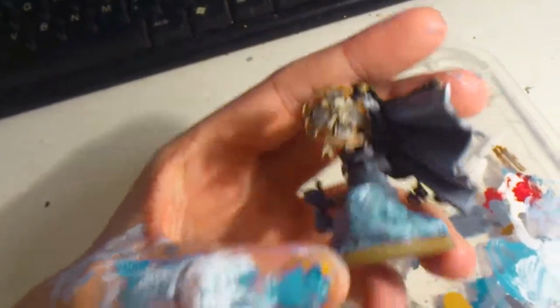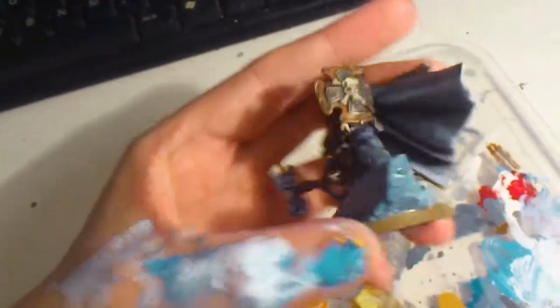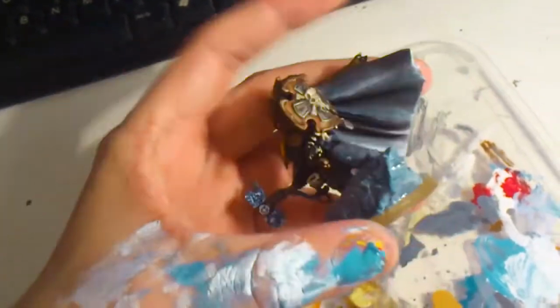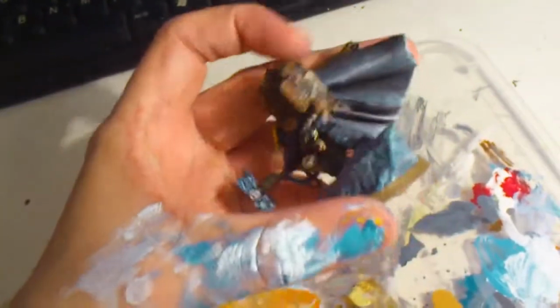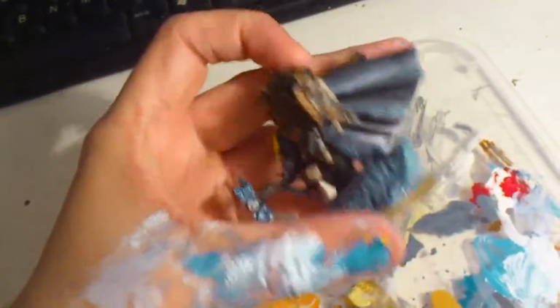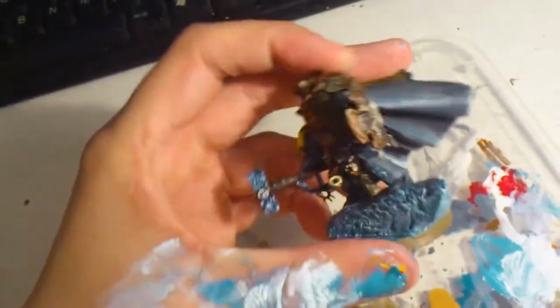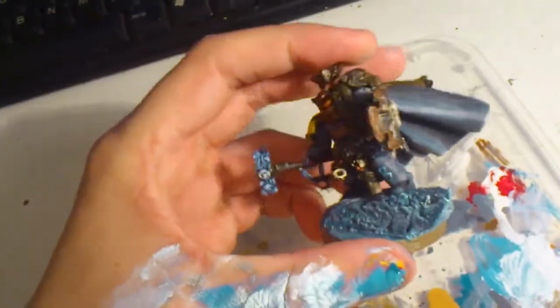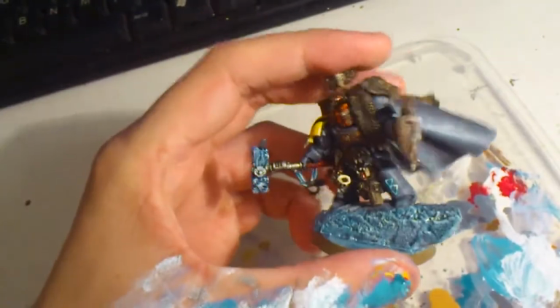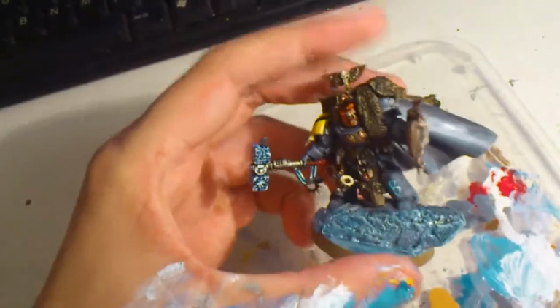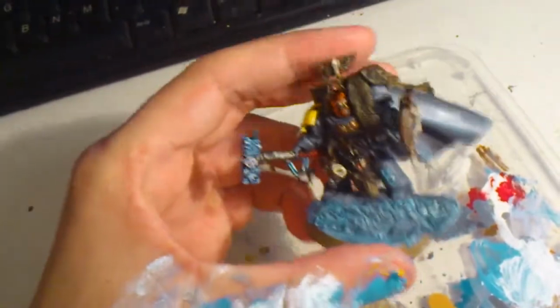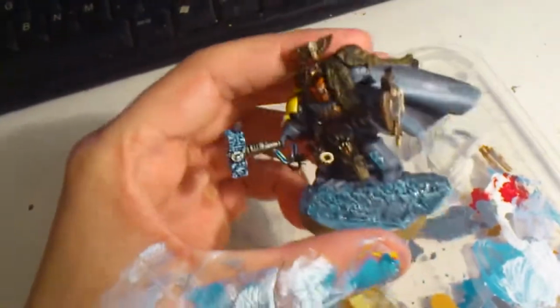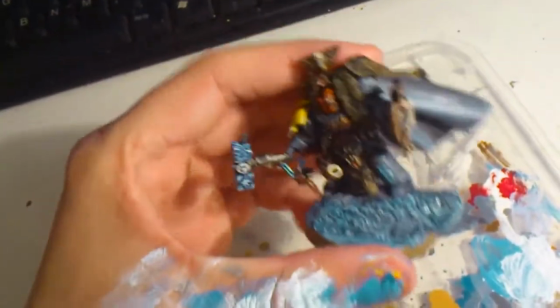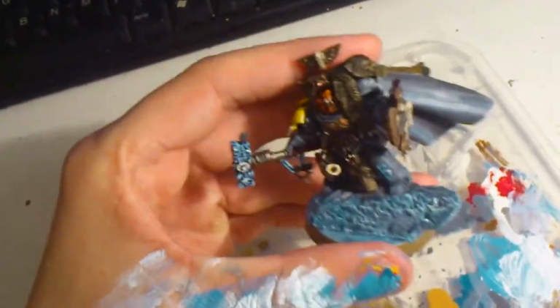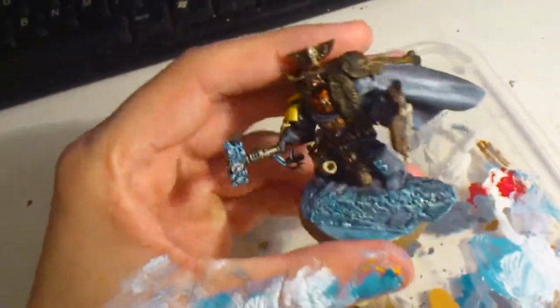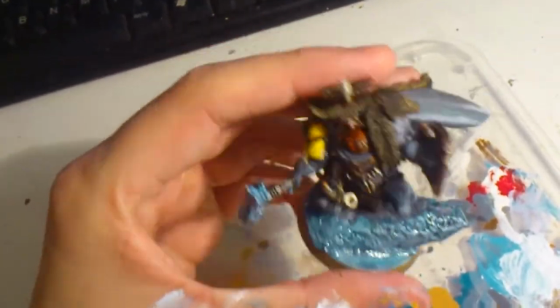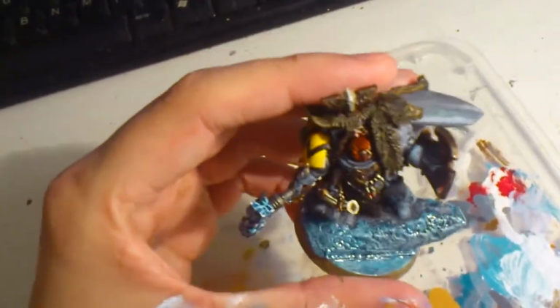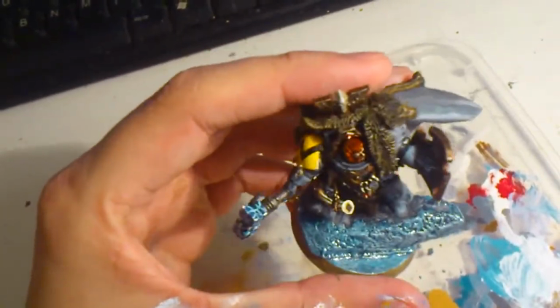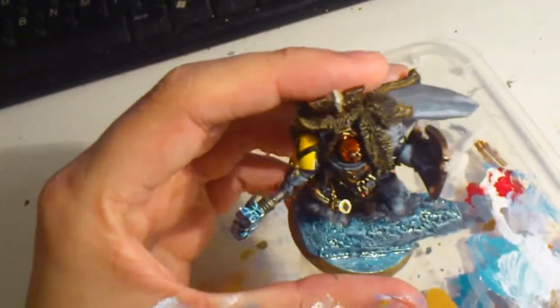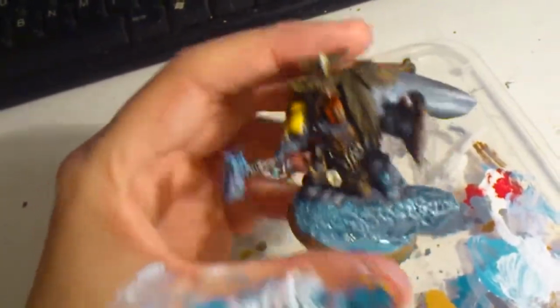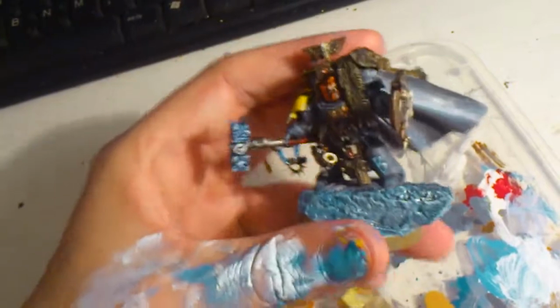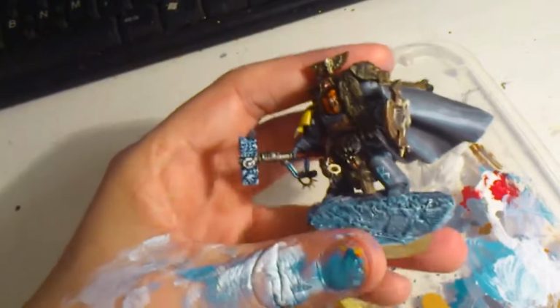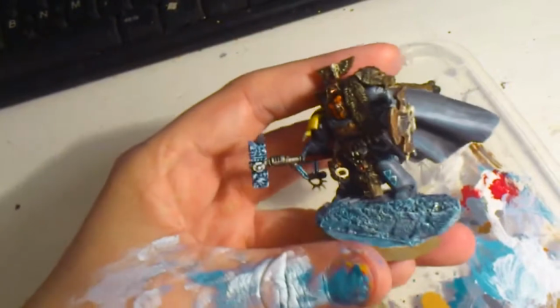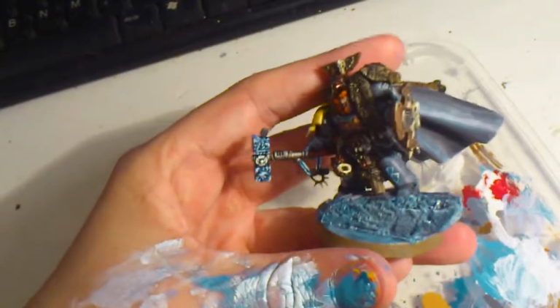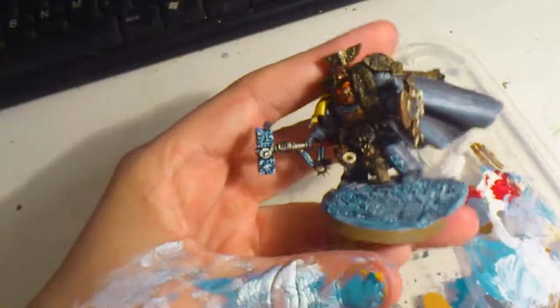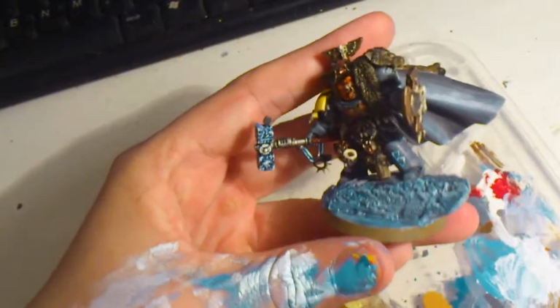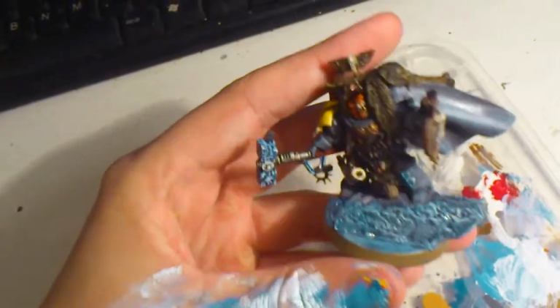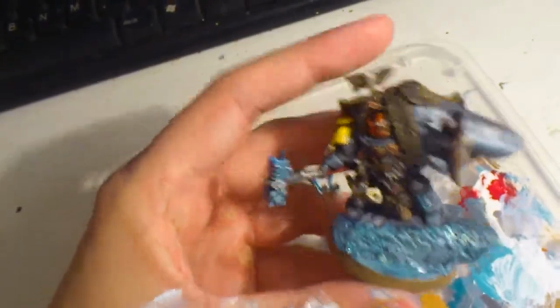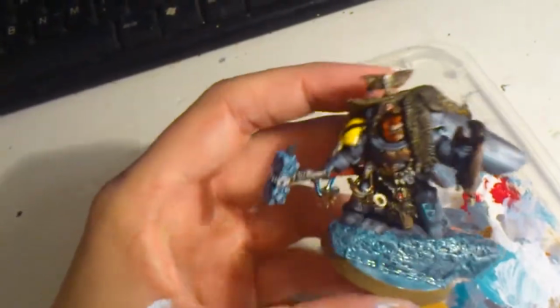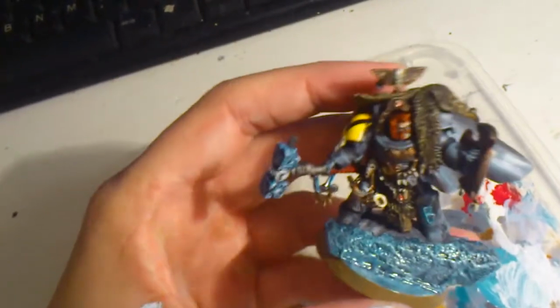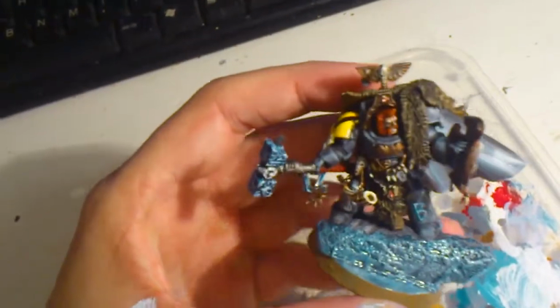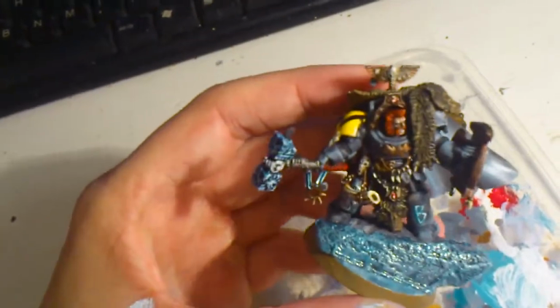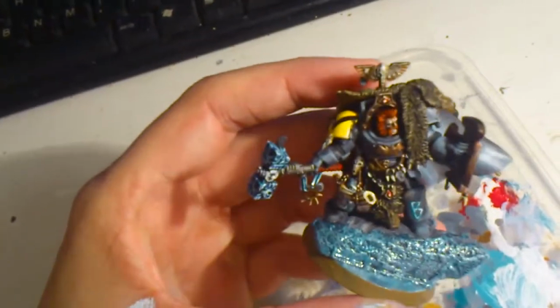It is going to be some snow on this guy later on too, which I am going to make out of baking soda, so that will be on later.